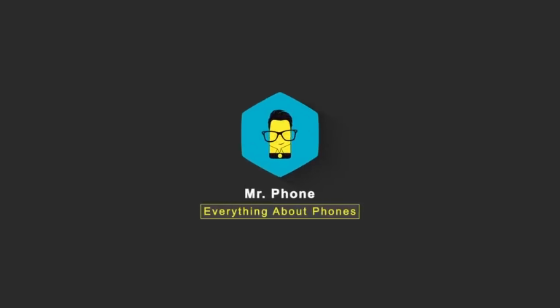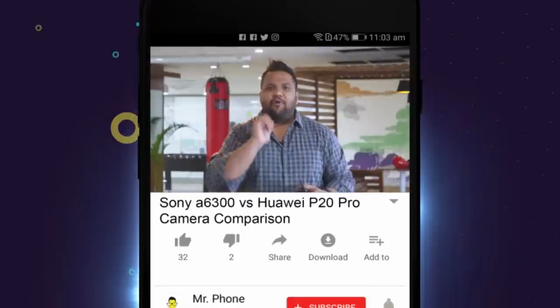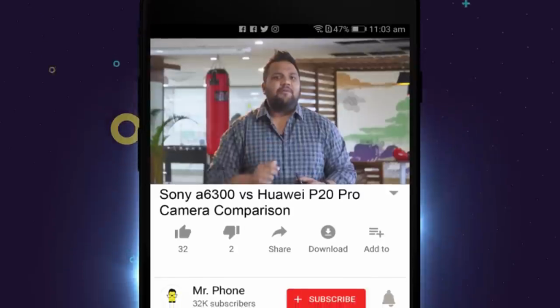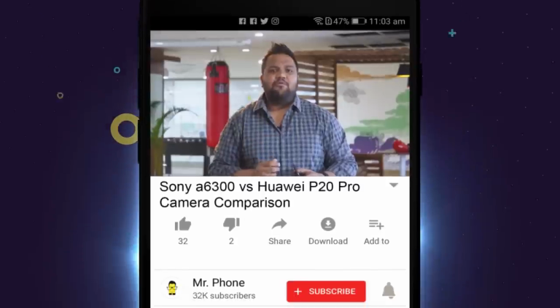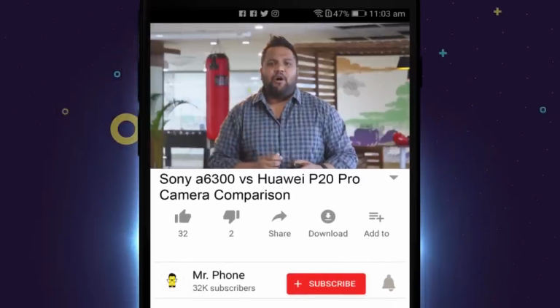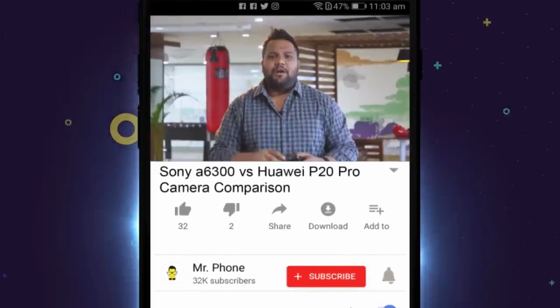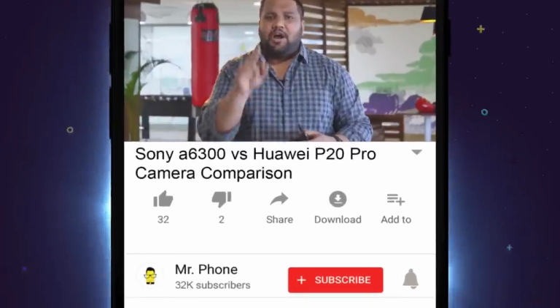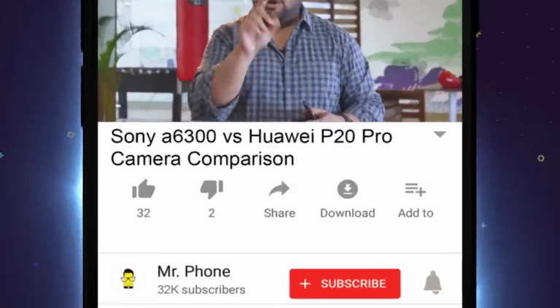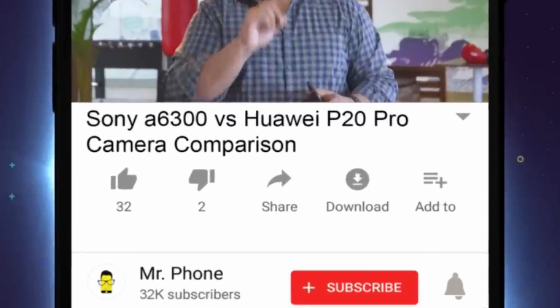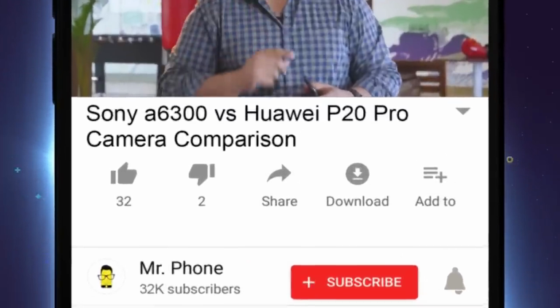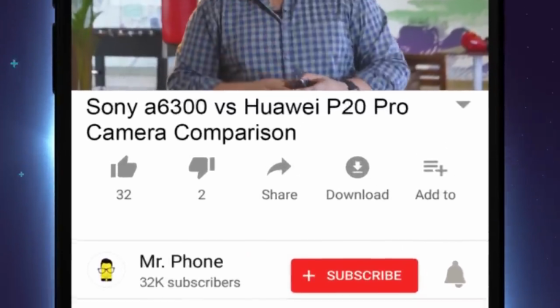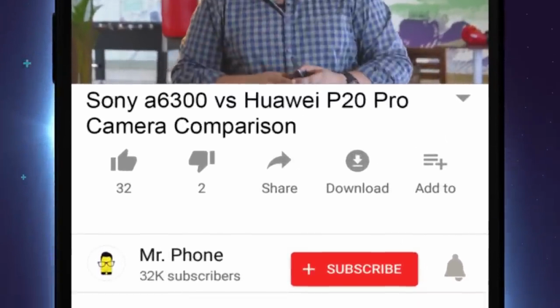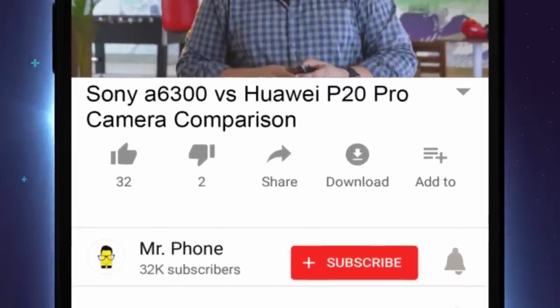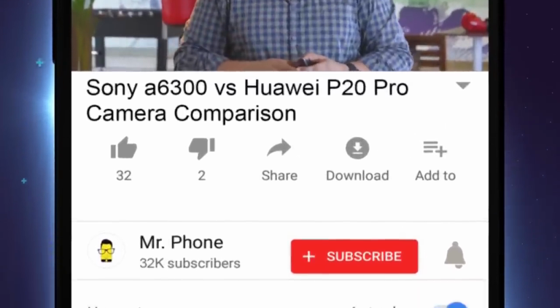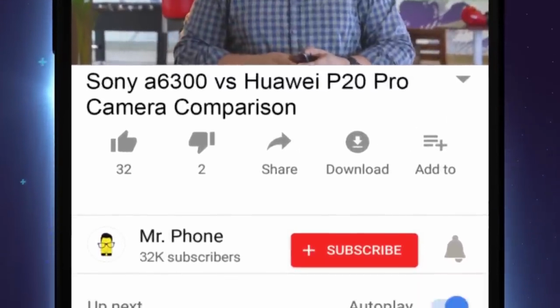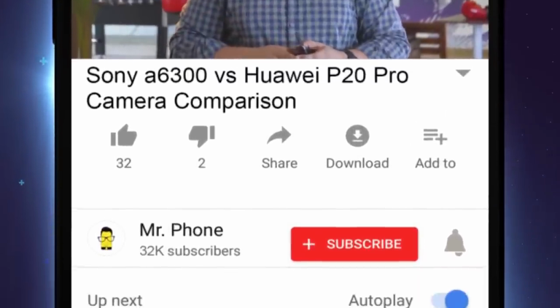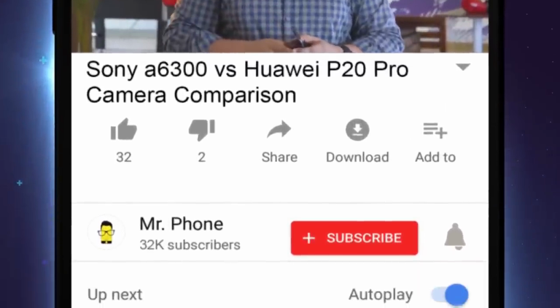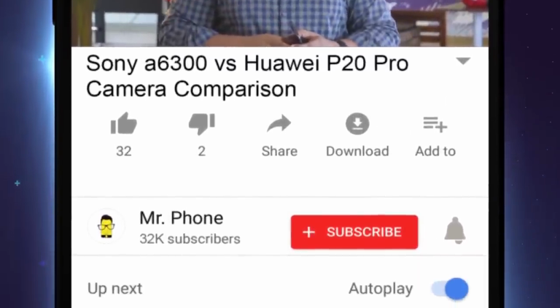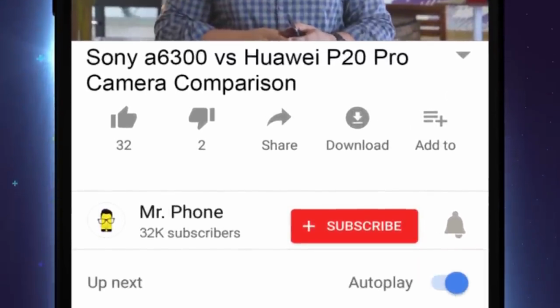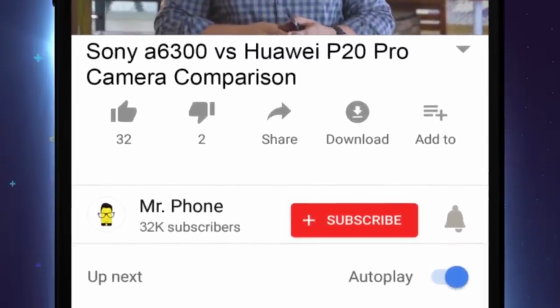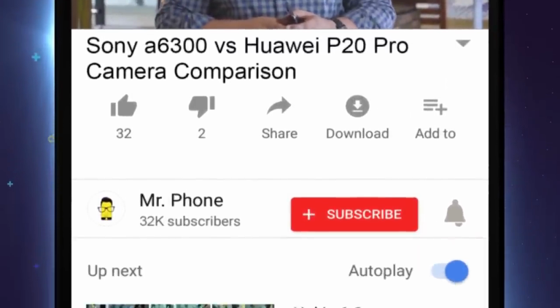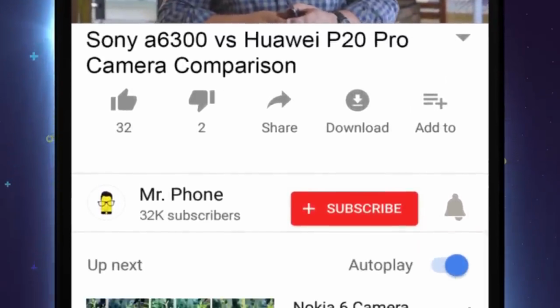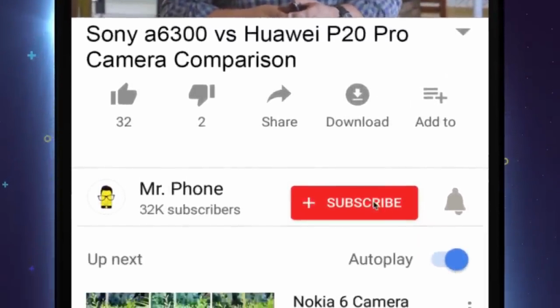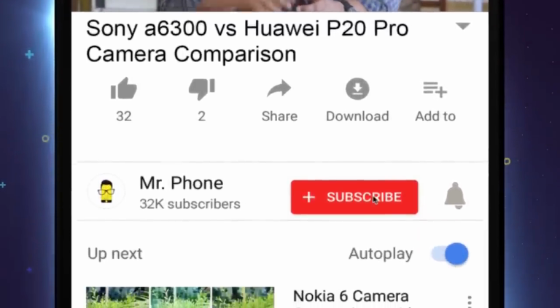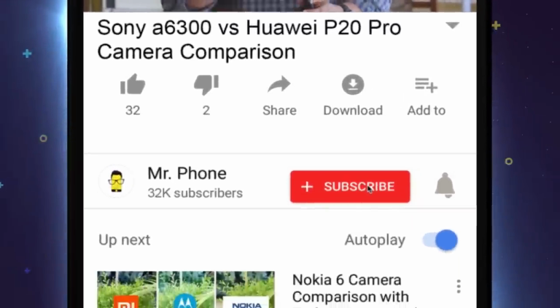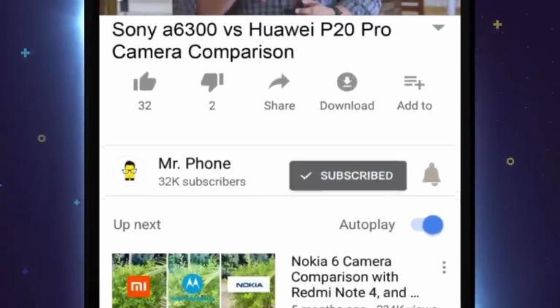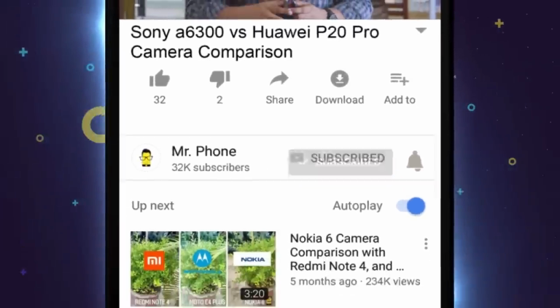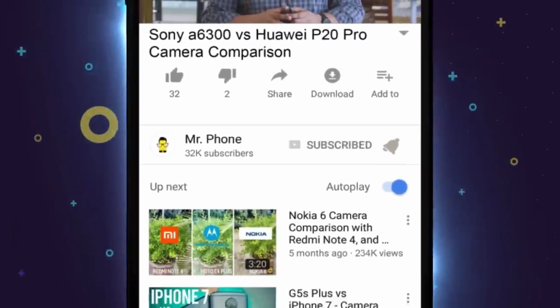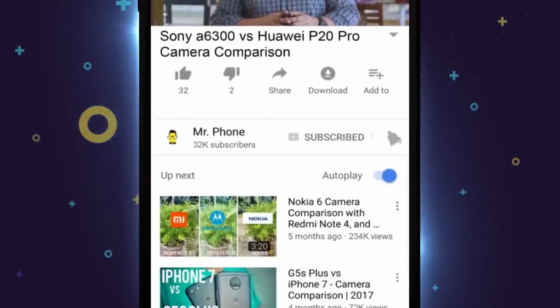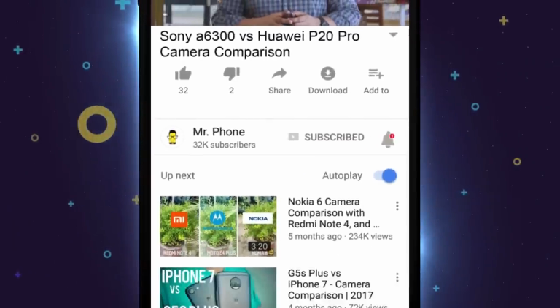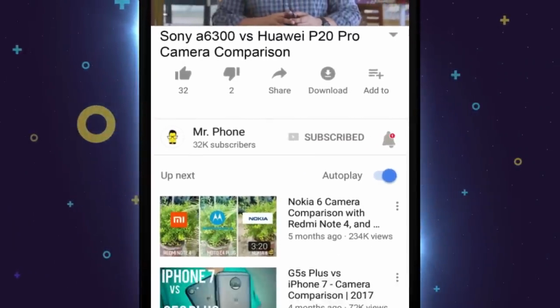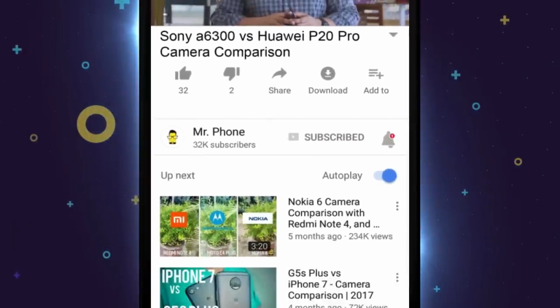Before we move forward, don't forget to subscribe to our channel and hit the bell icon to get notified about more awesome tech videos.